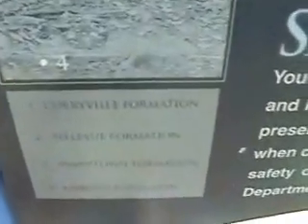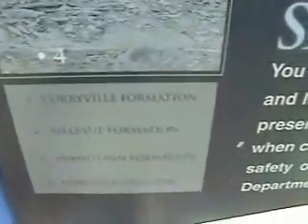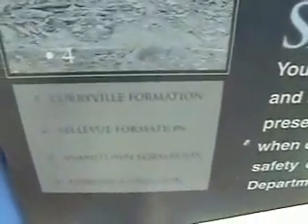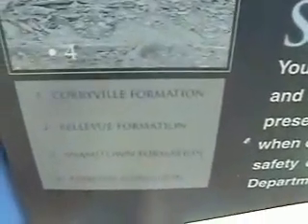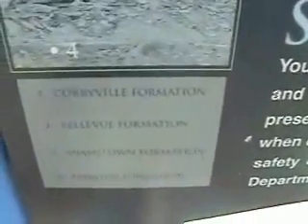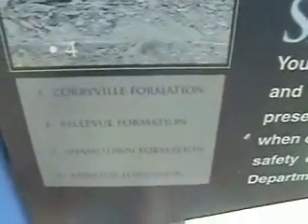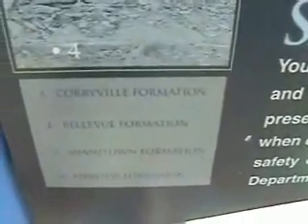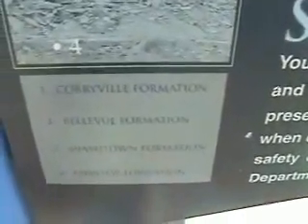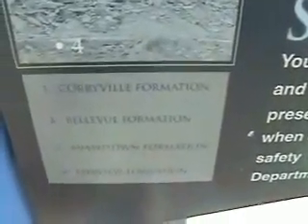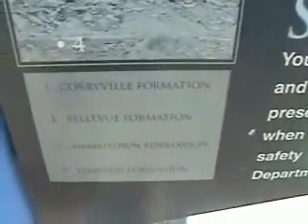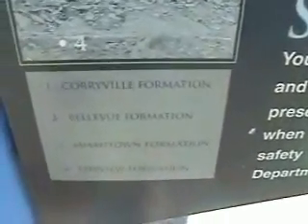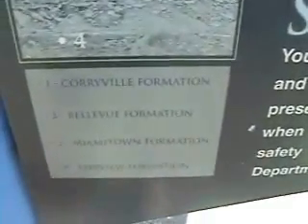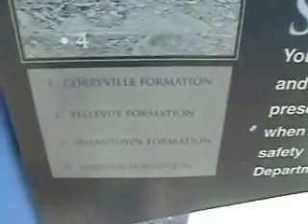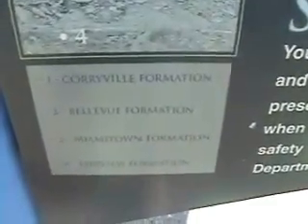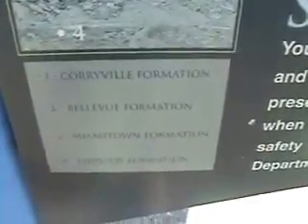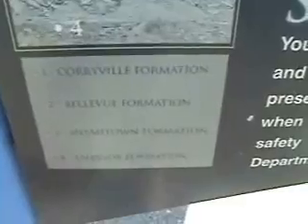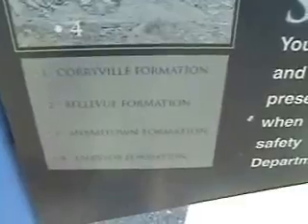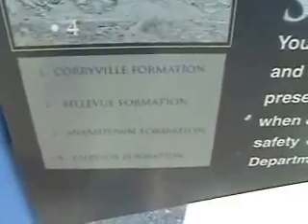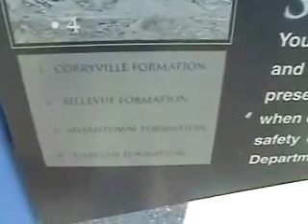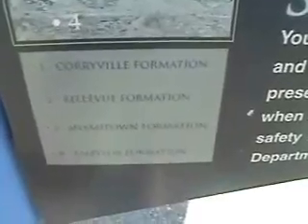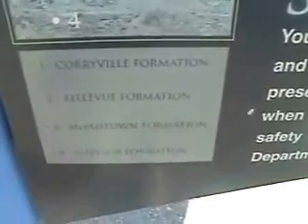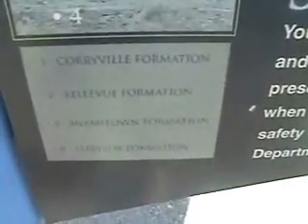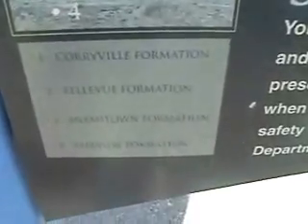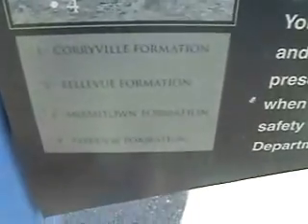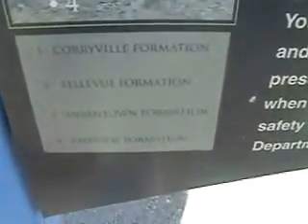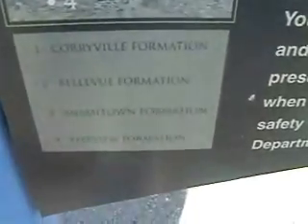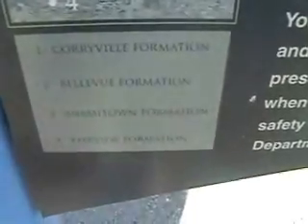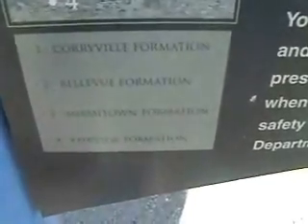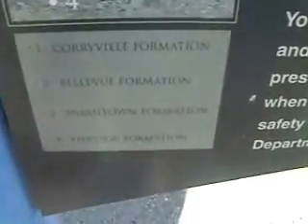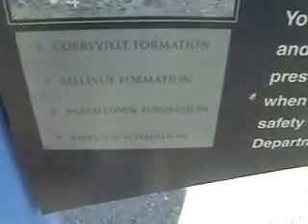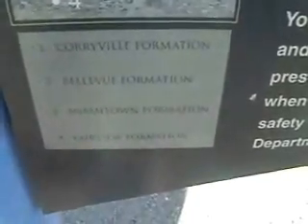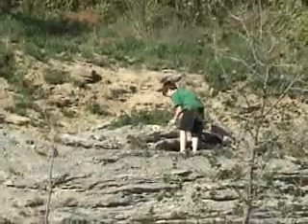Corrieville Formation, Bellevue Formation, Miamitown Formation, and the Fairview Formation.